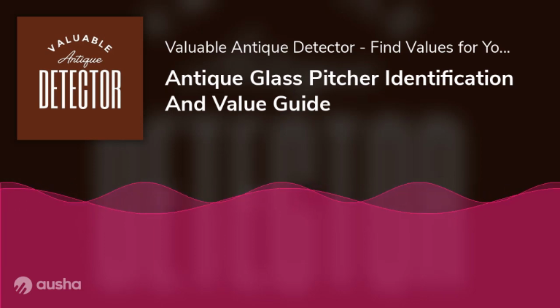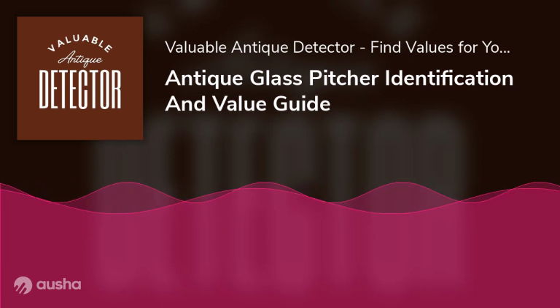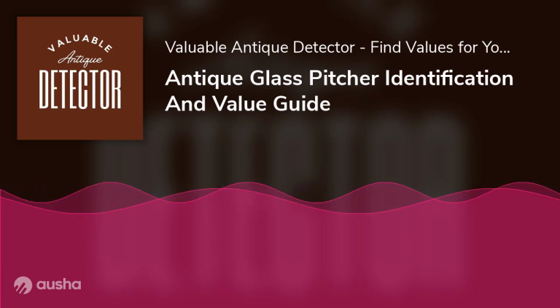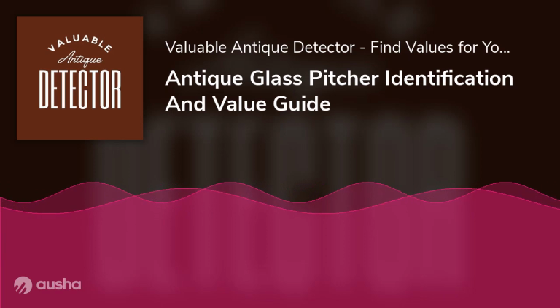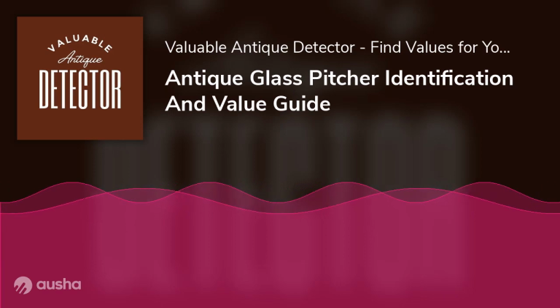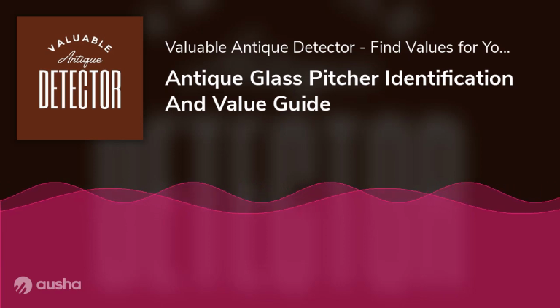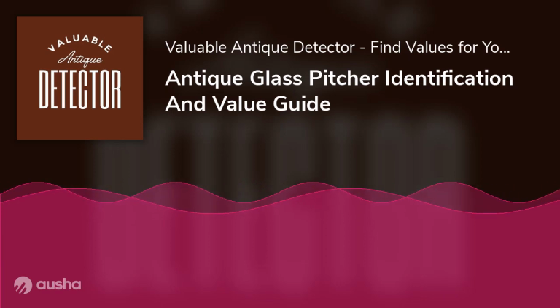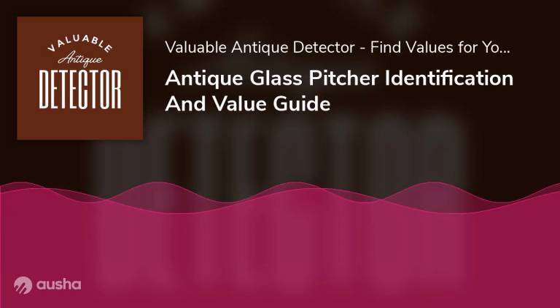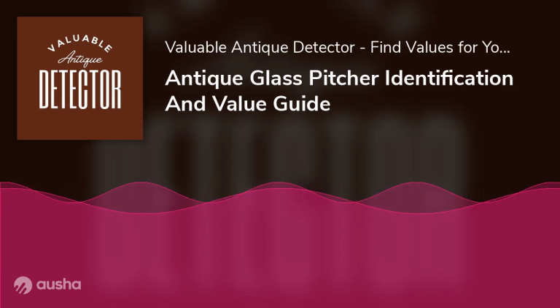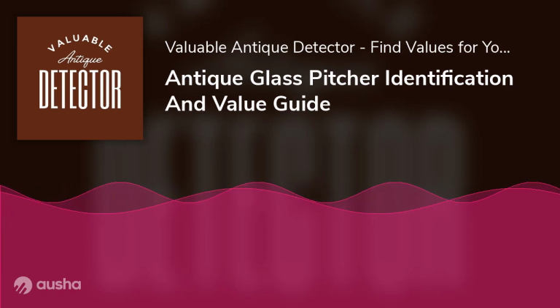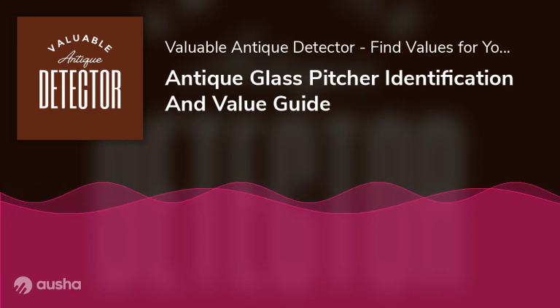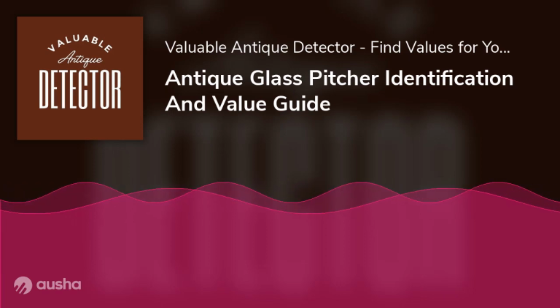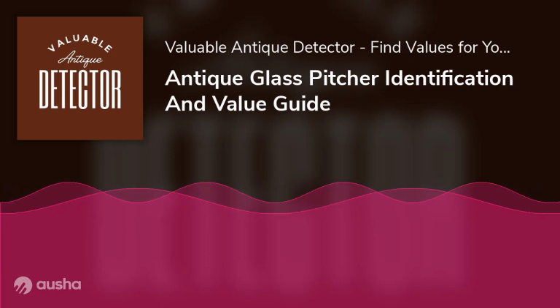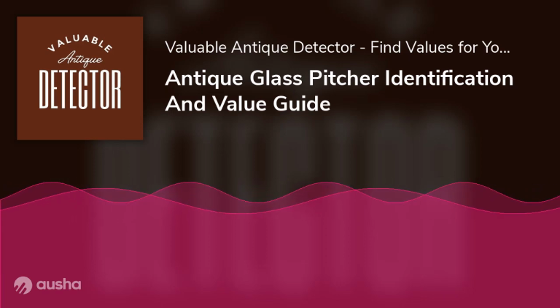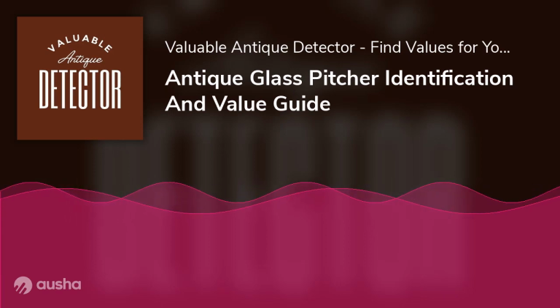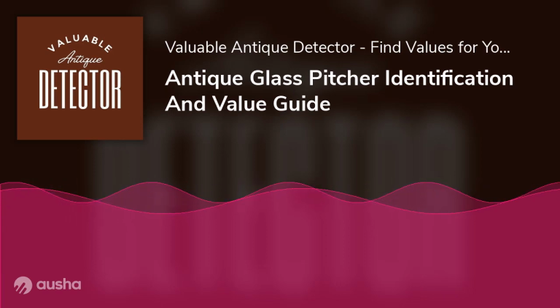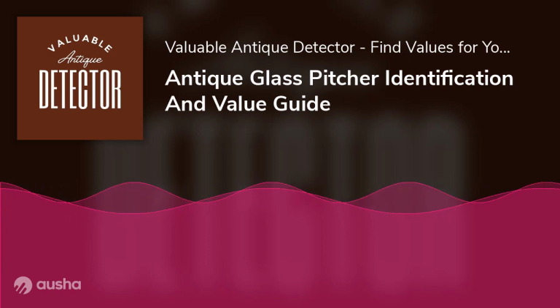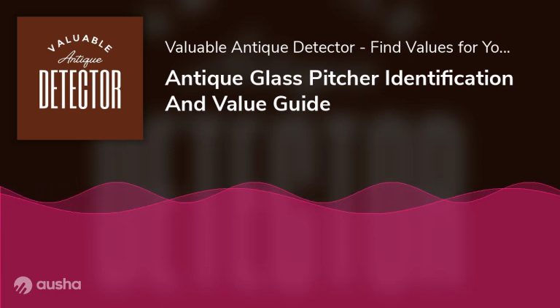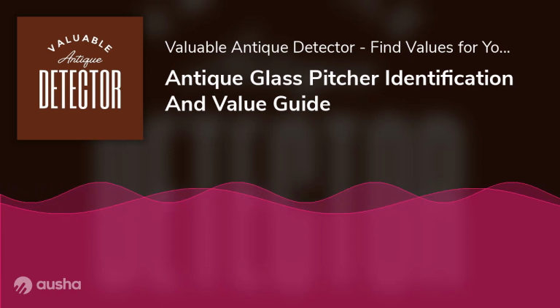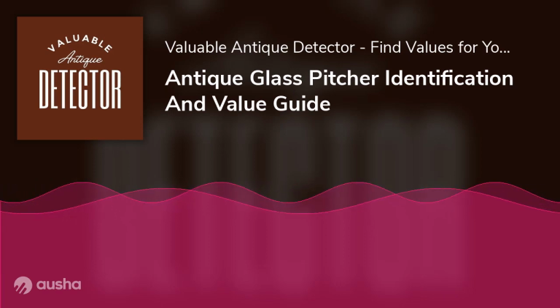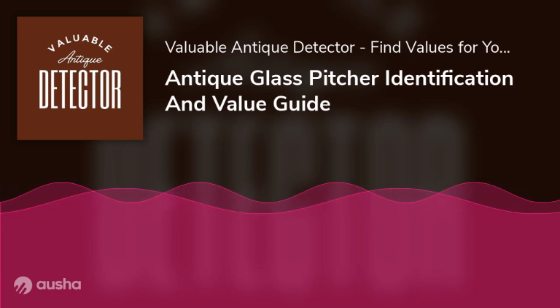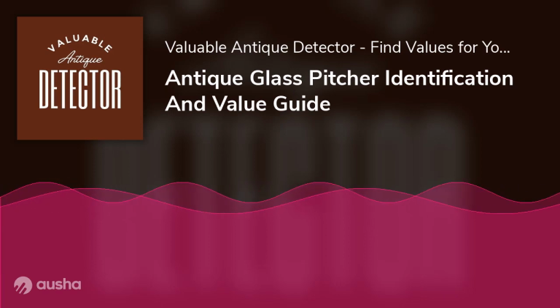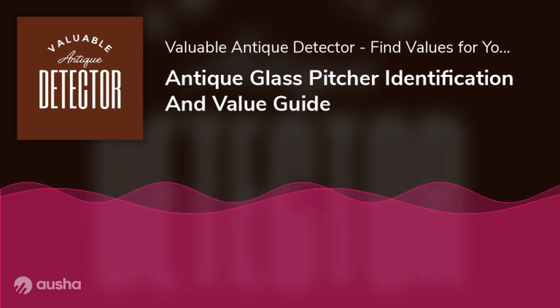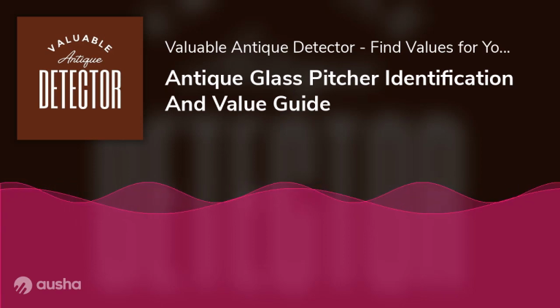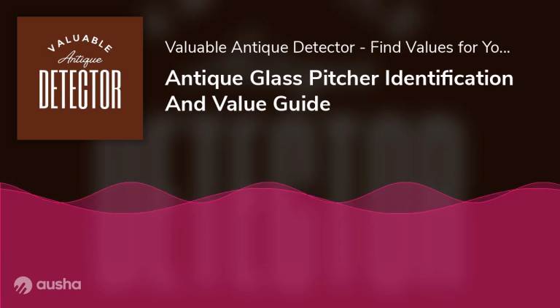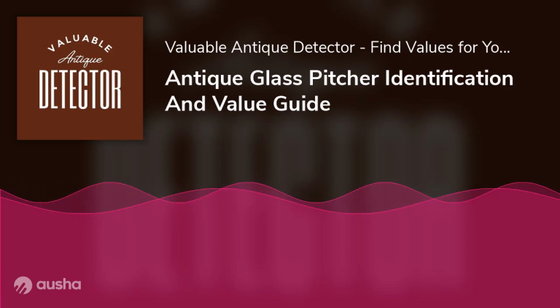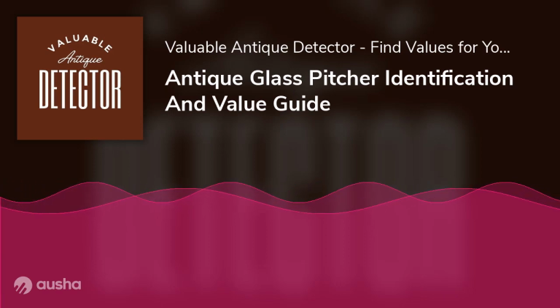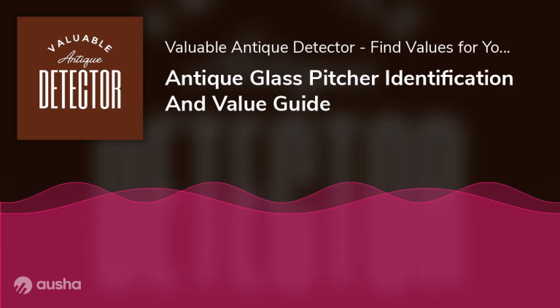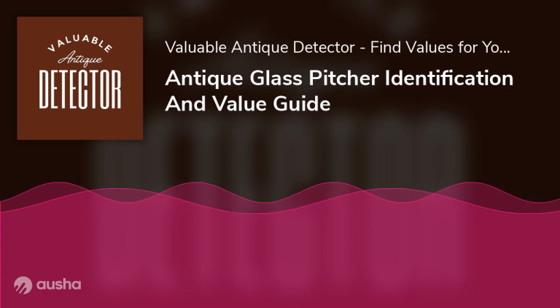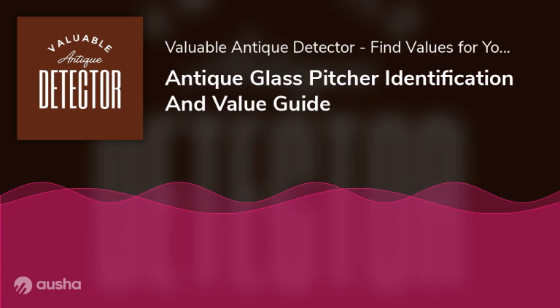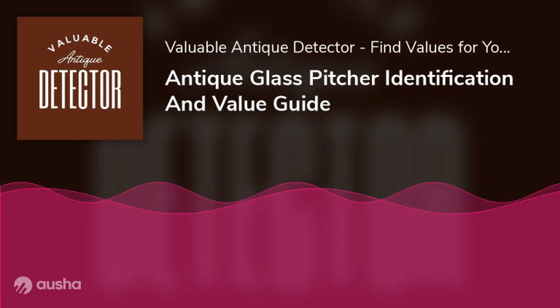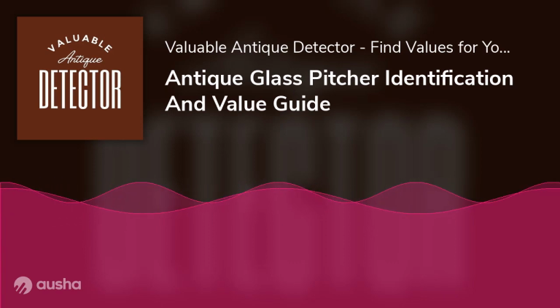If you're interested in knowing about the history or how to identify an antique glass pitcher, keep reading our detailed piece.